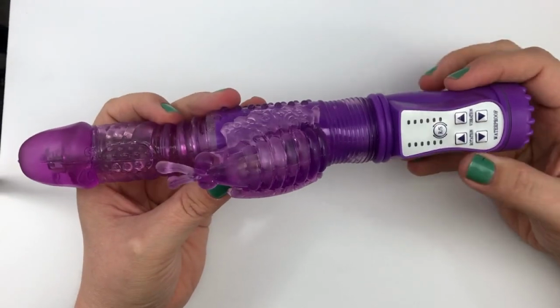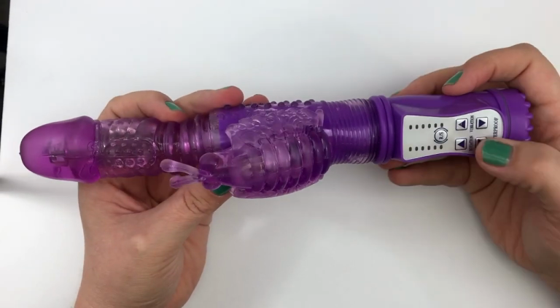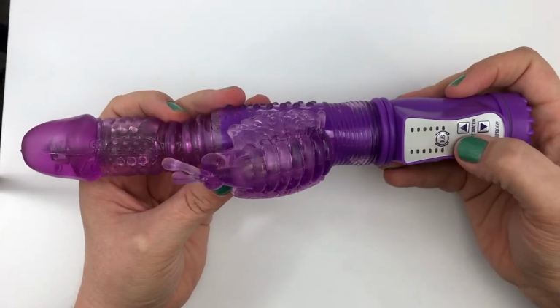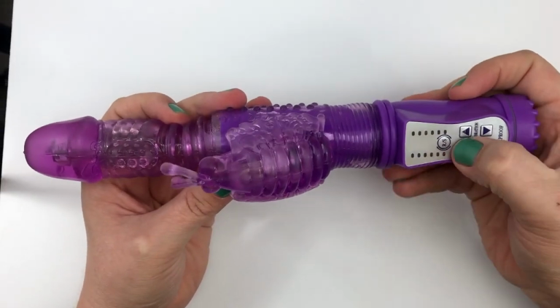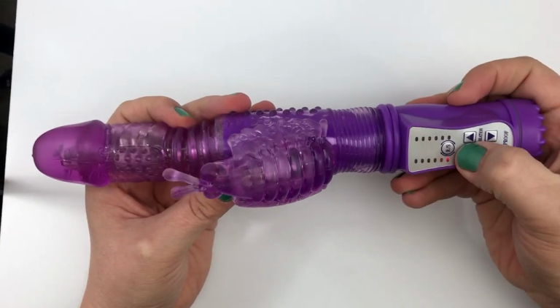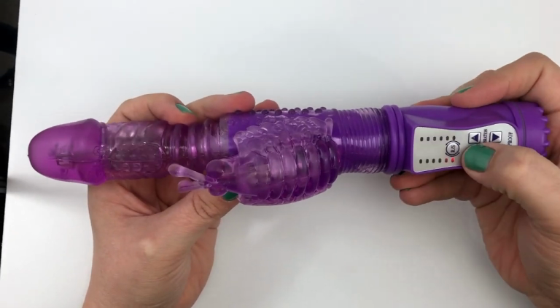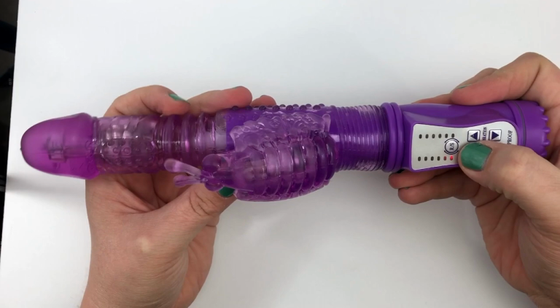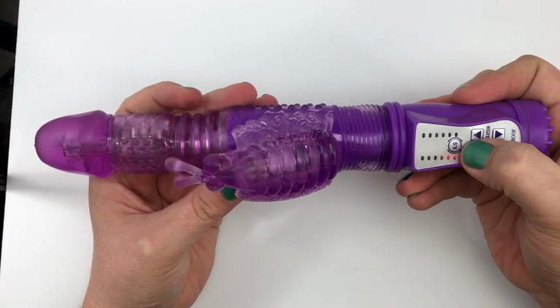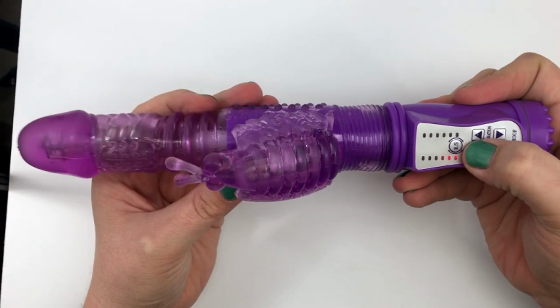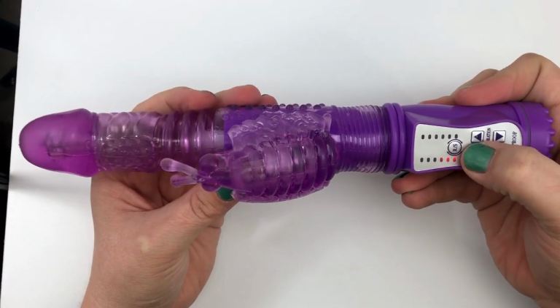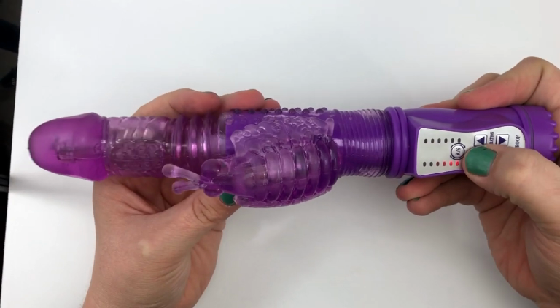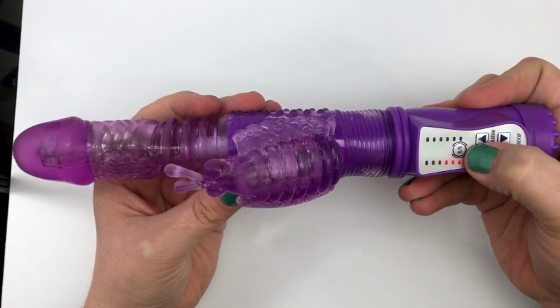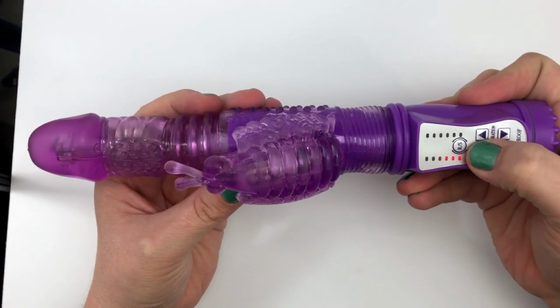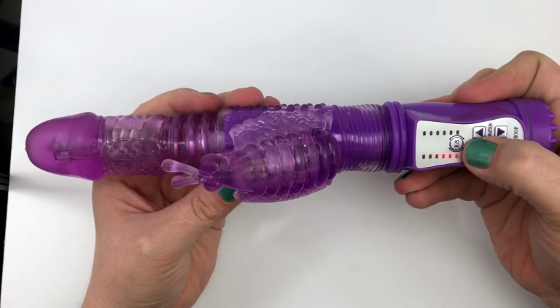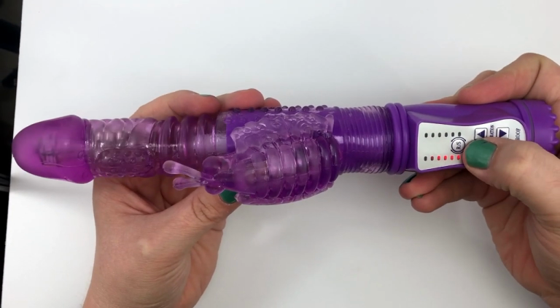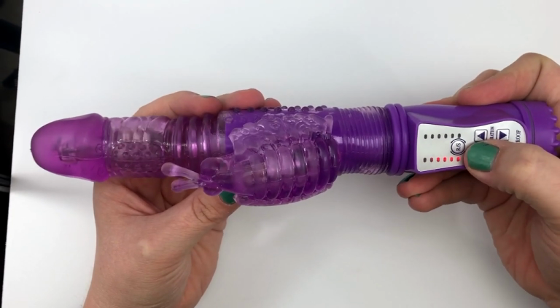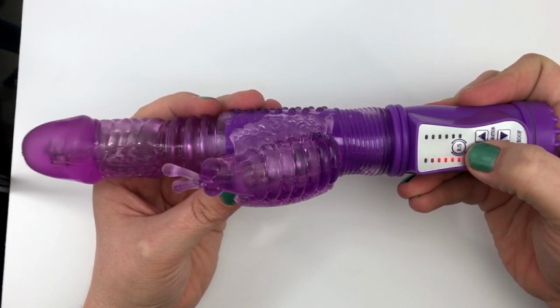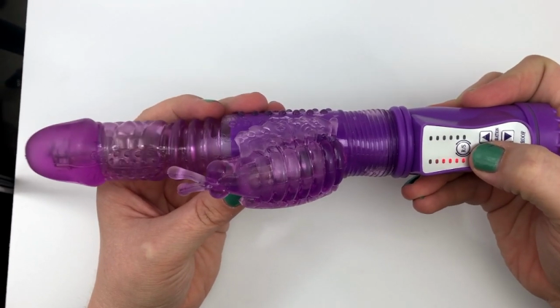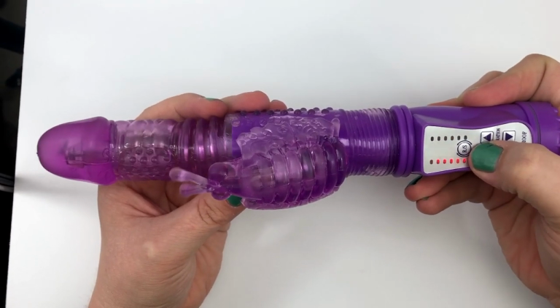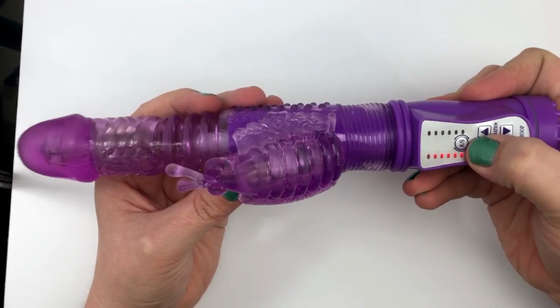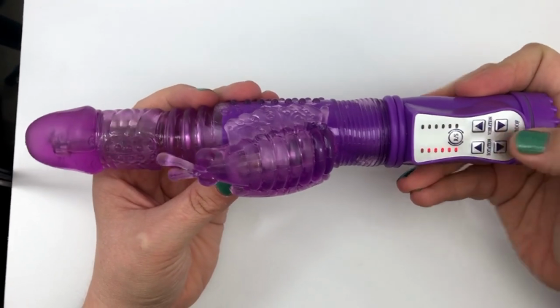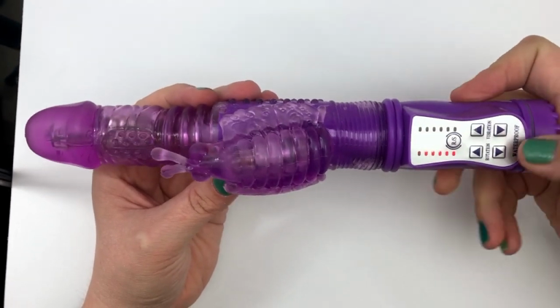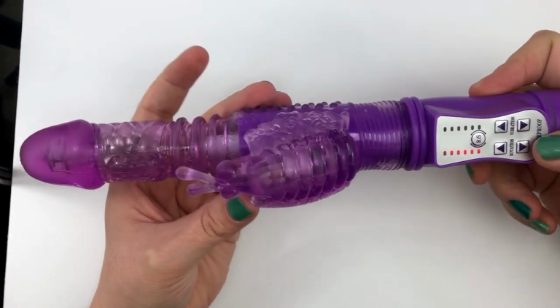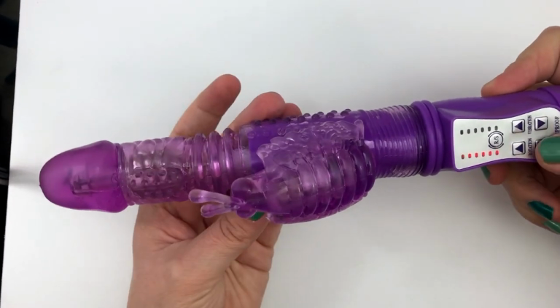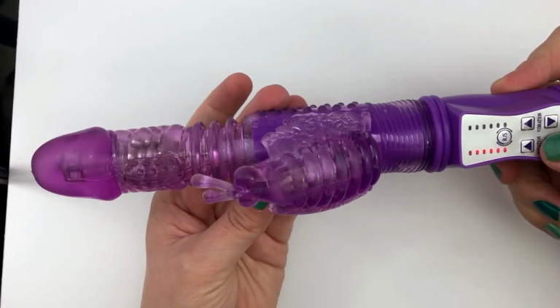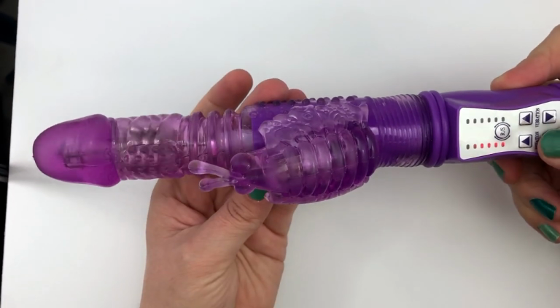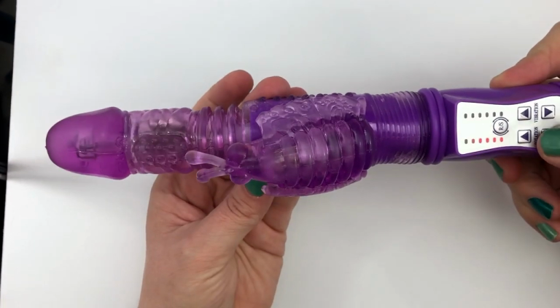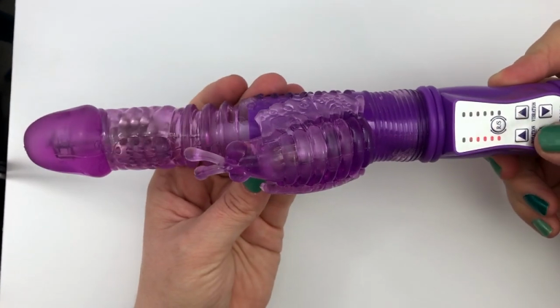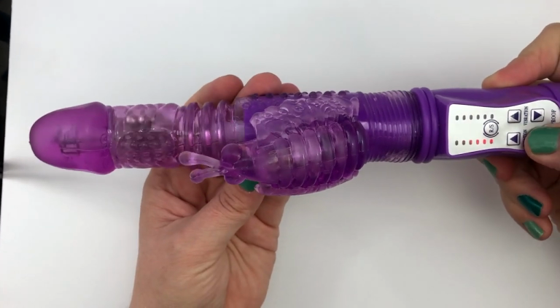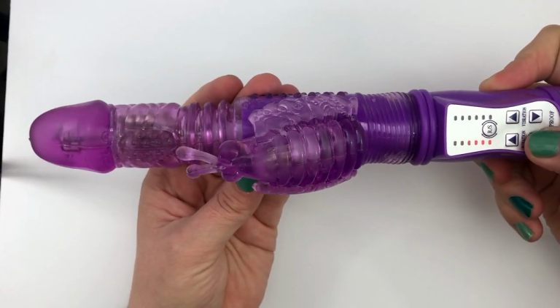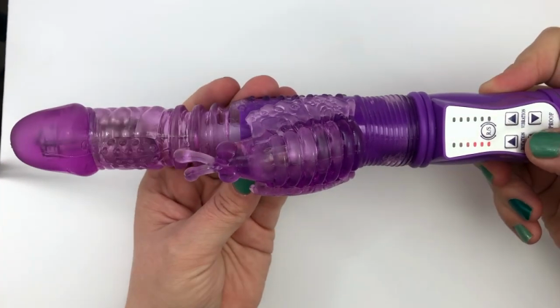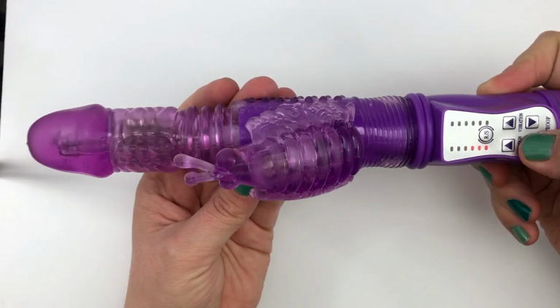To turn it on, press the up arrow on either side. To turn it off, press the down arrow.